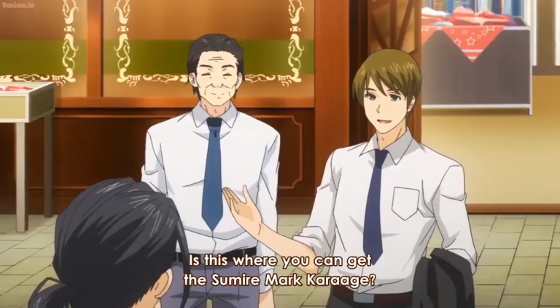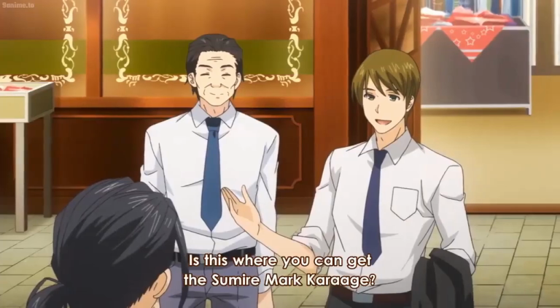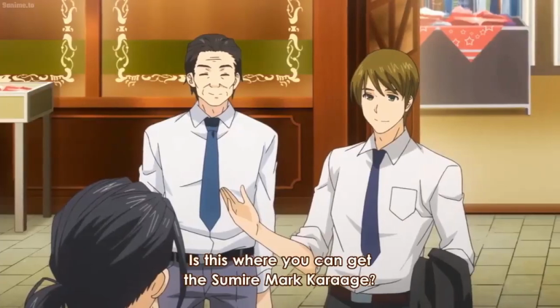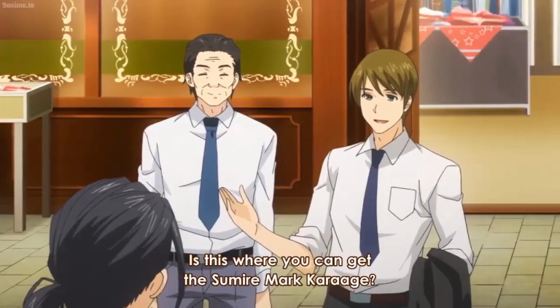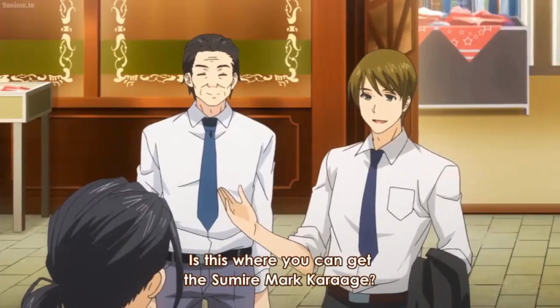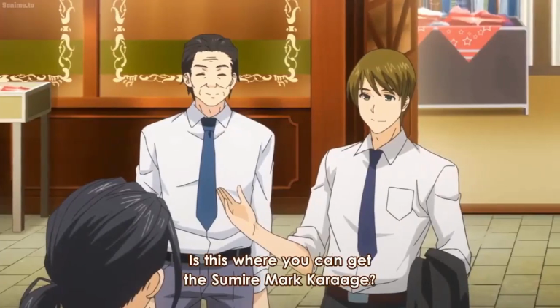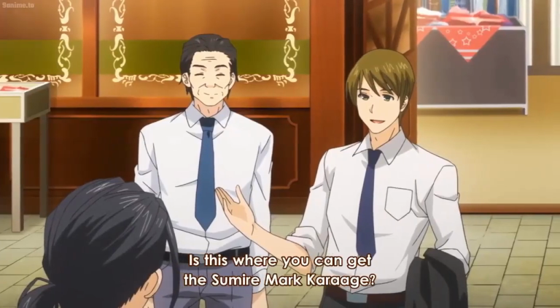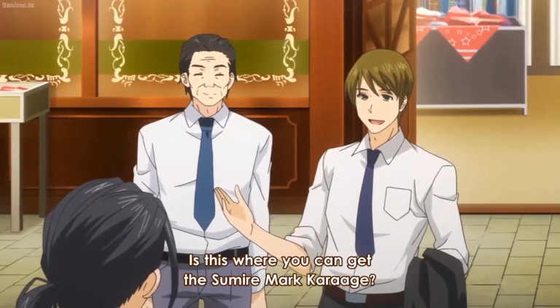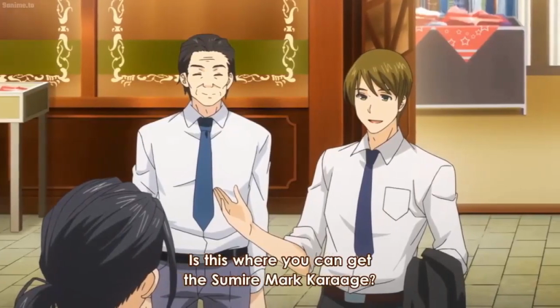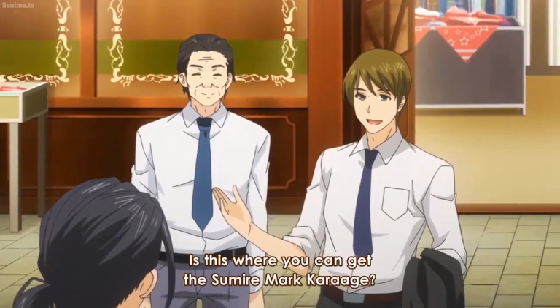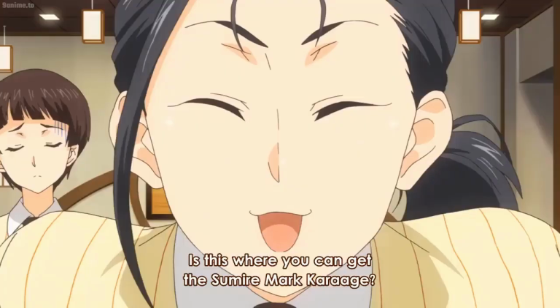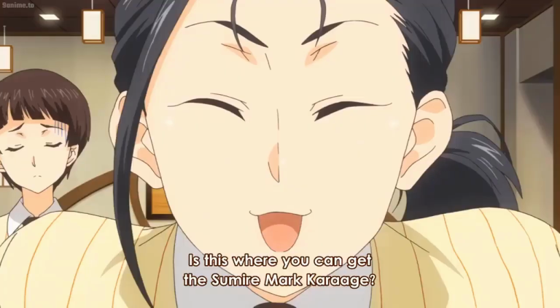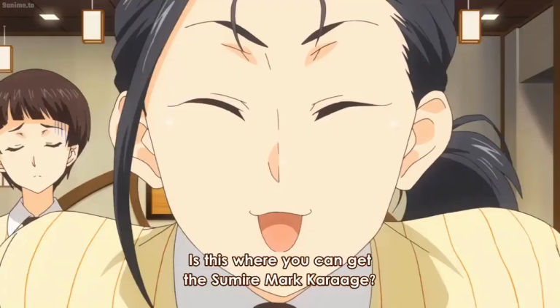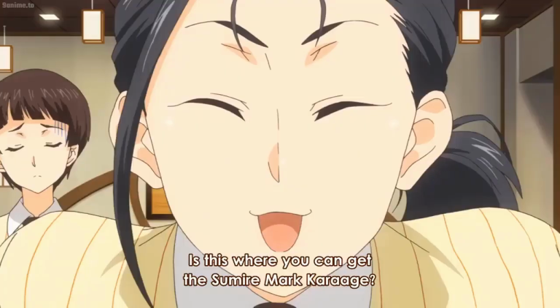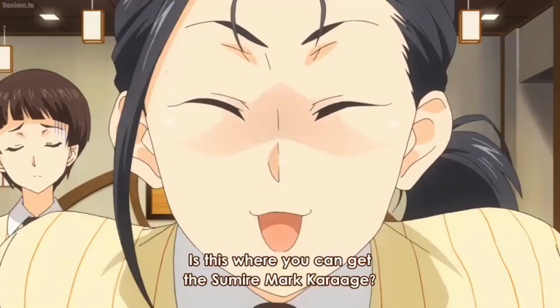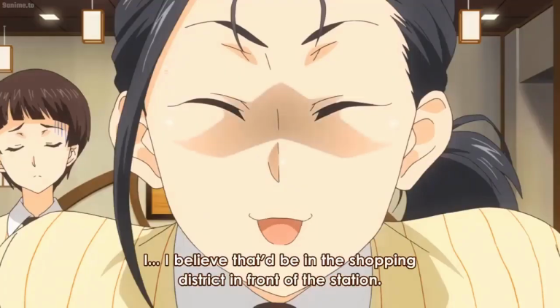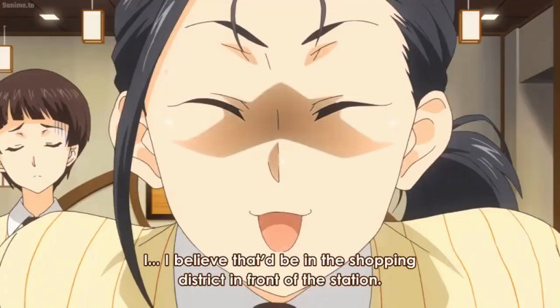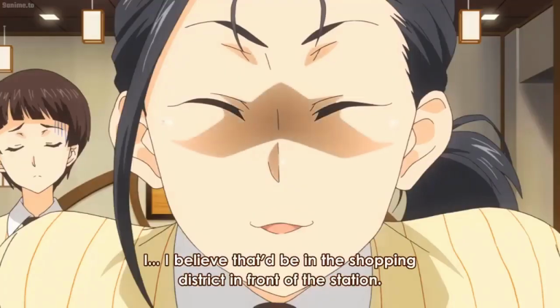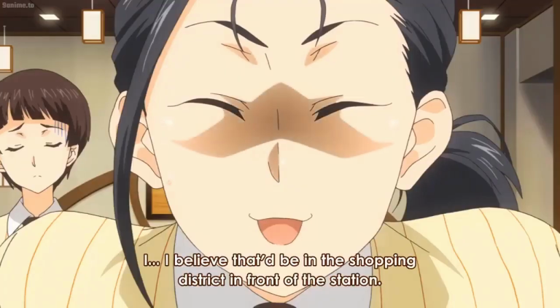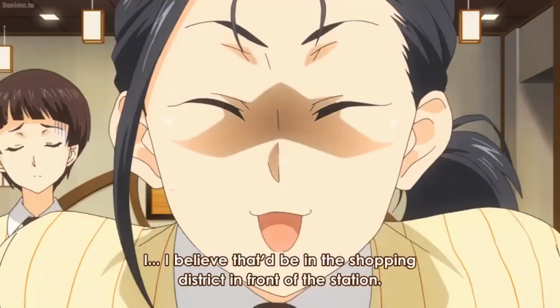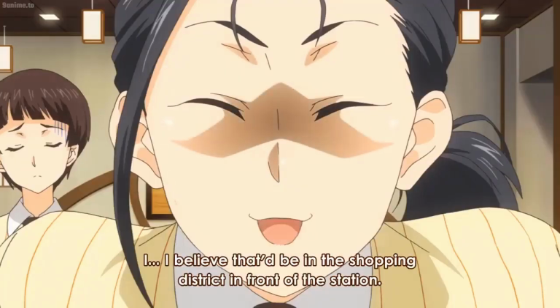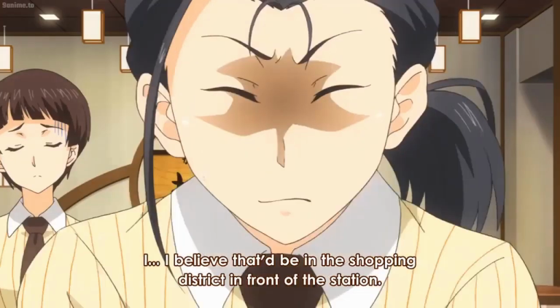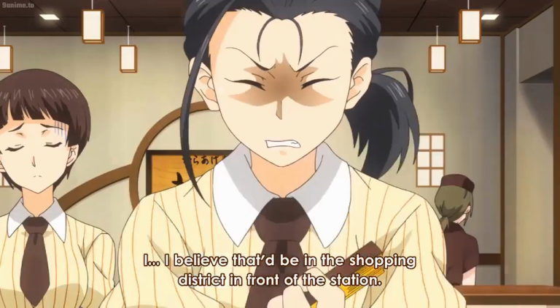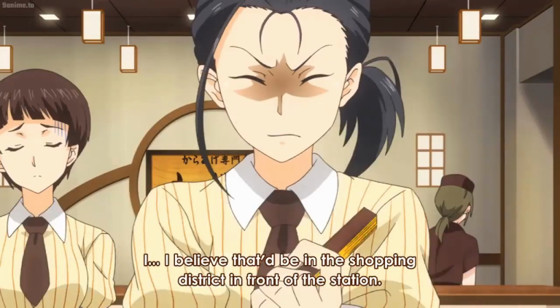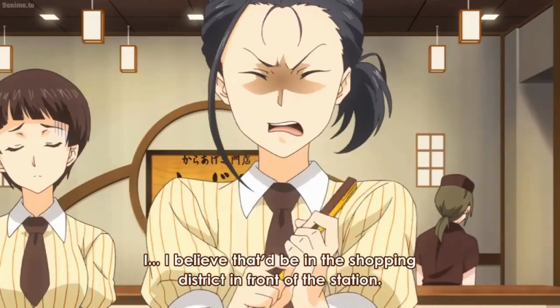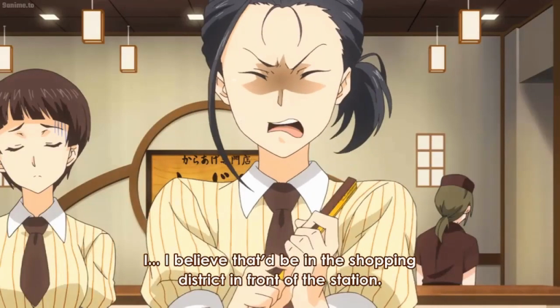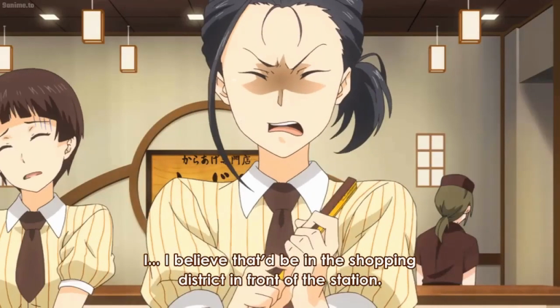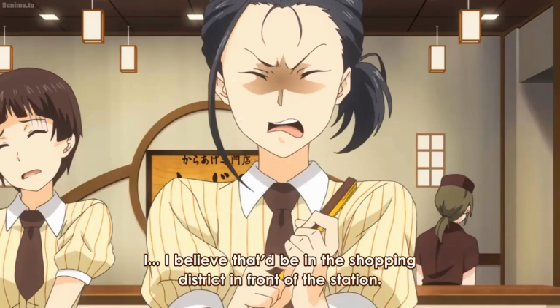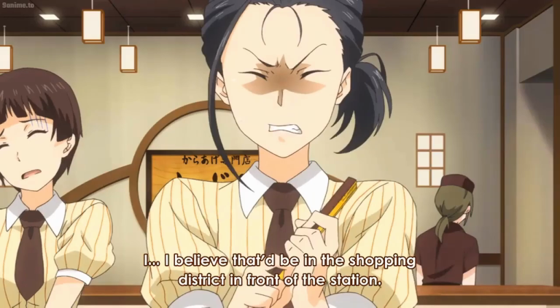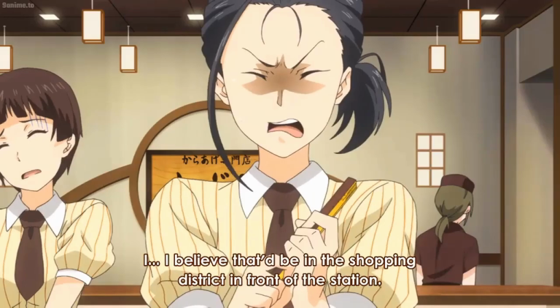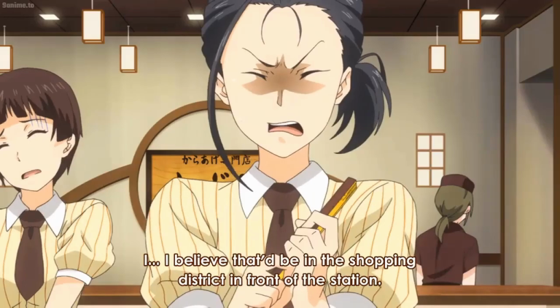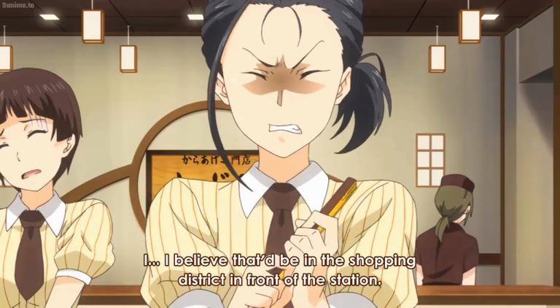Sumire jirushi no karaage — is it here? So, it's about the shopping street in front of the station?